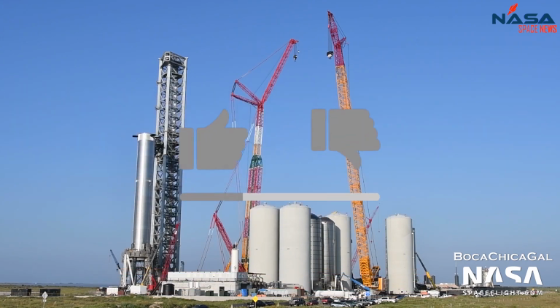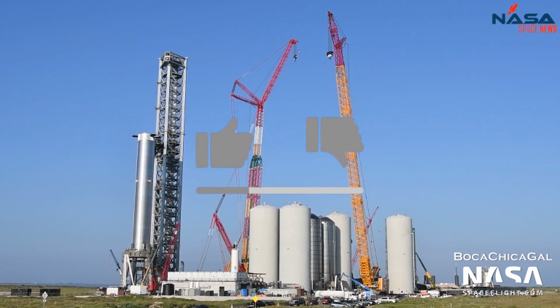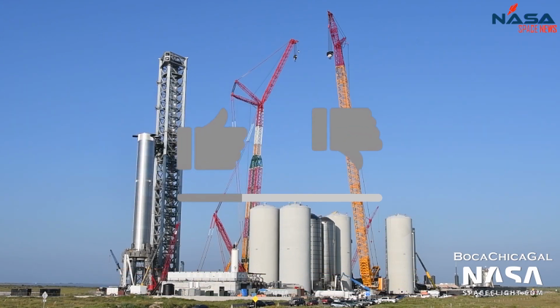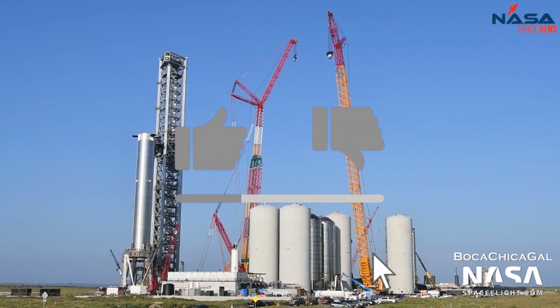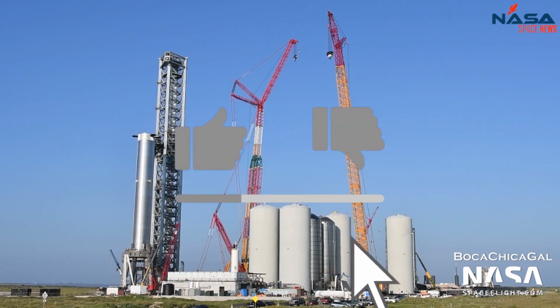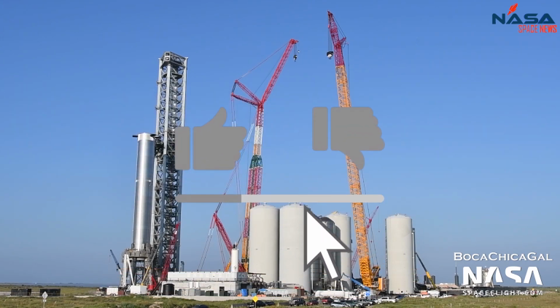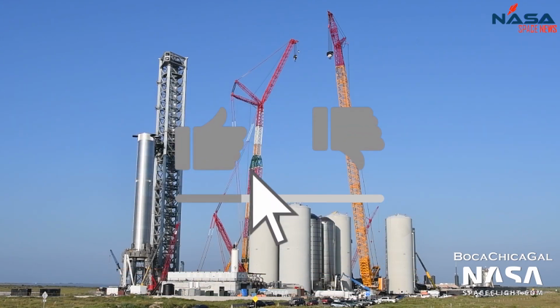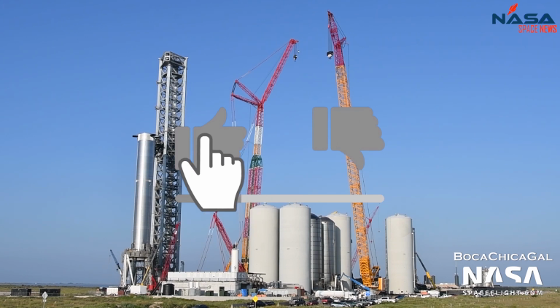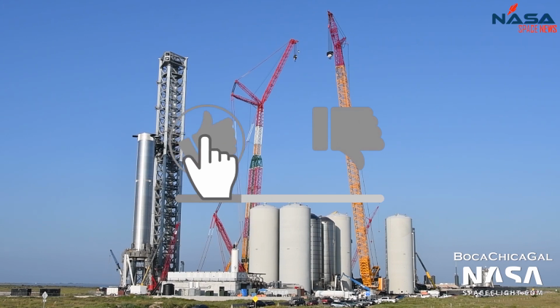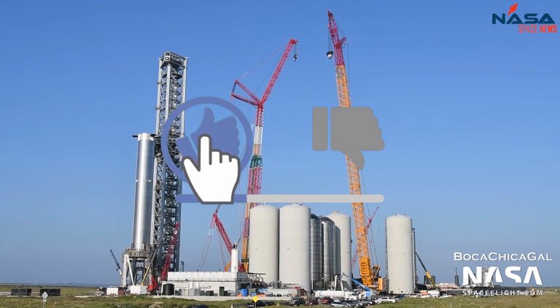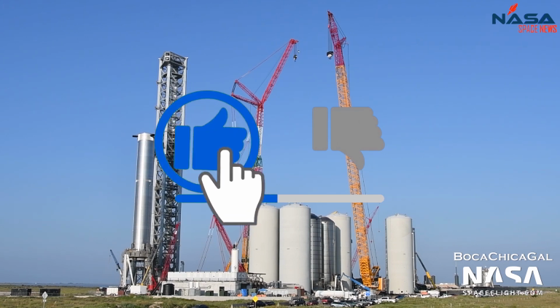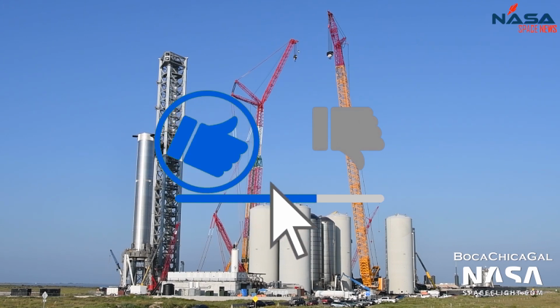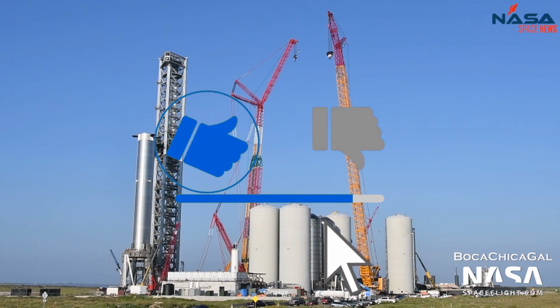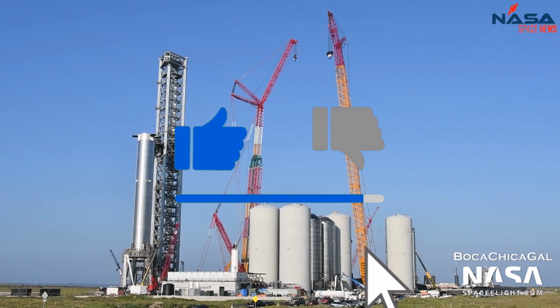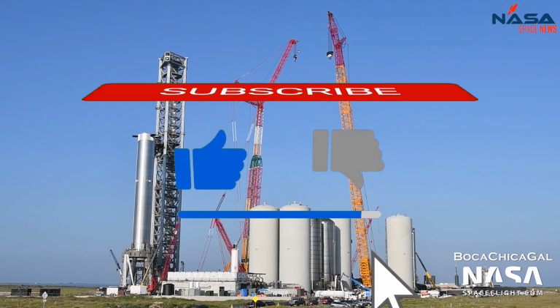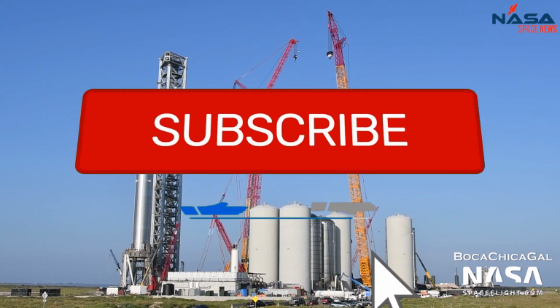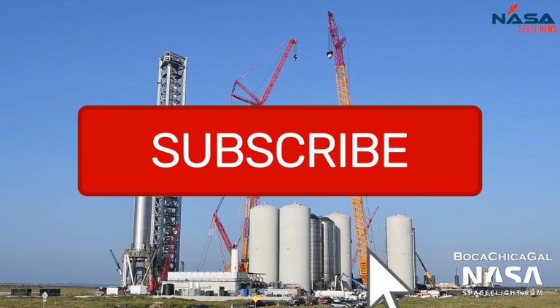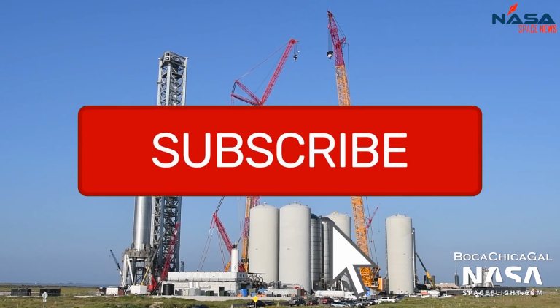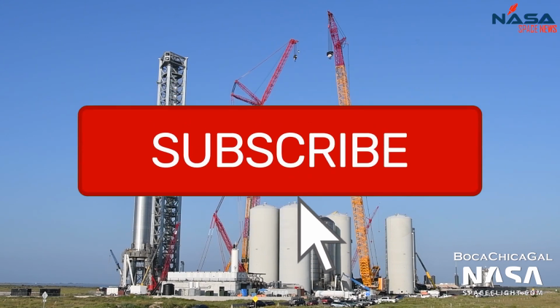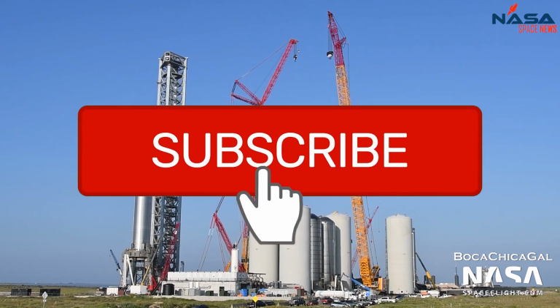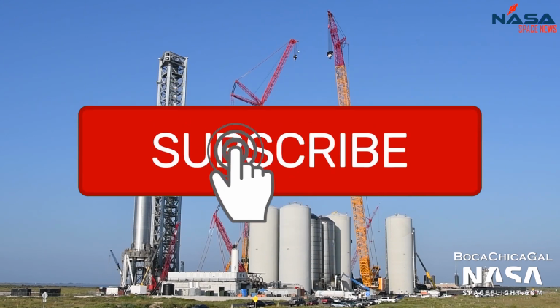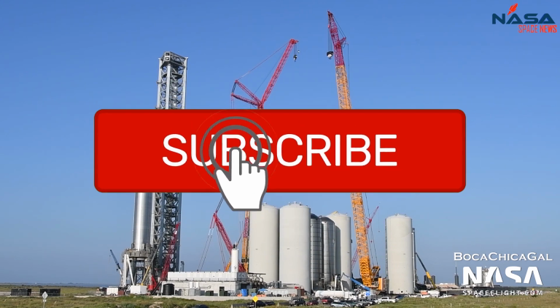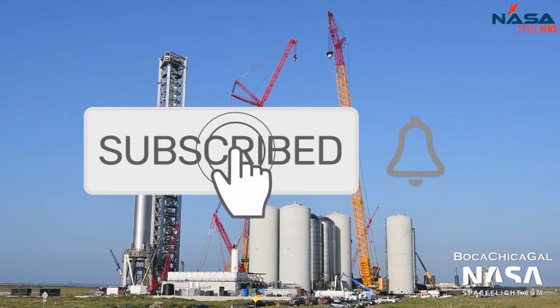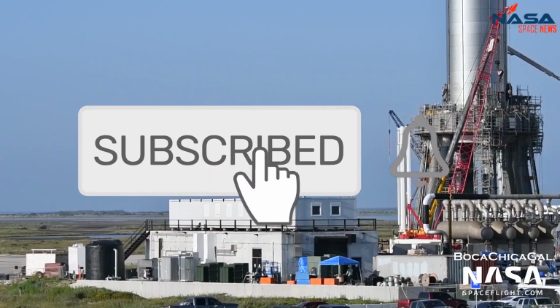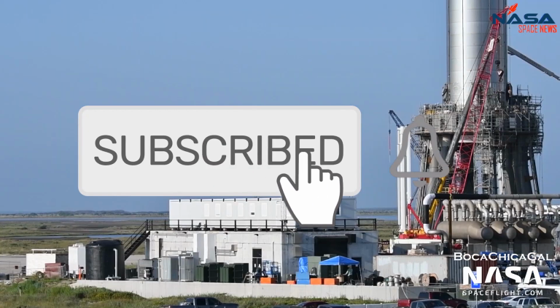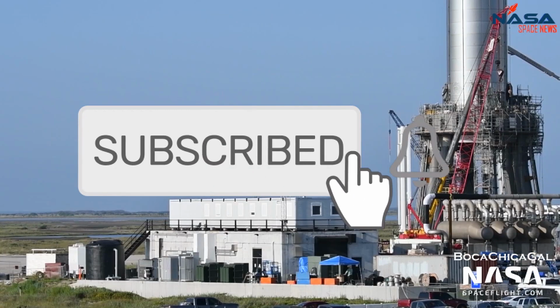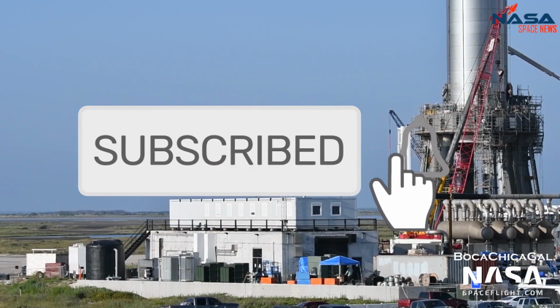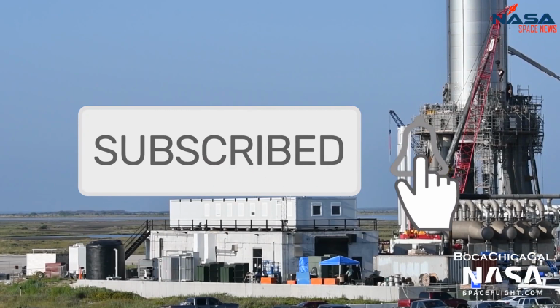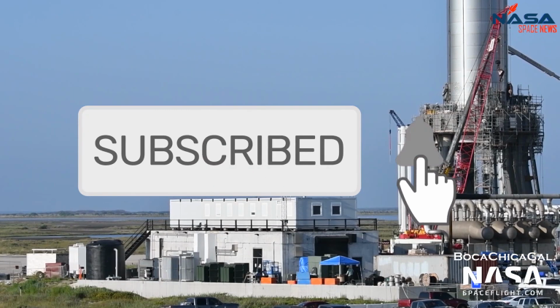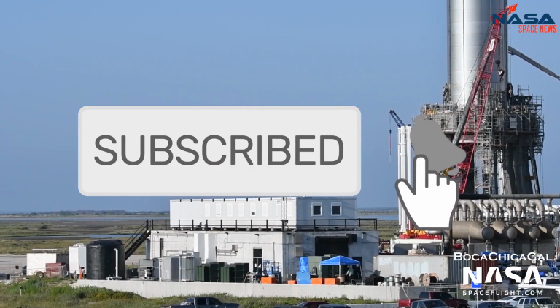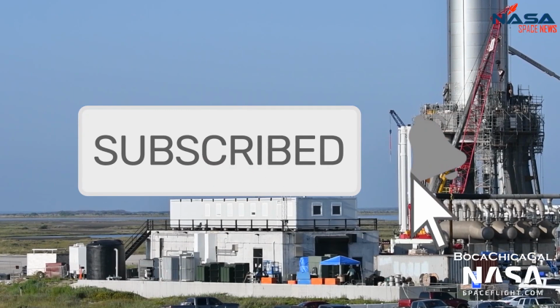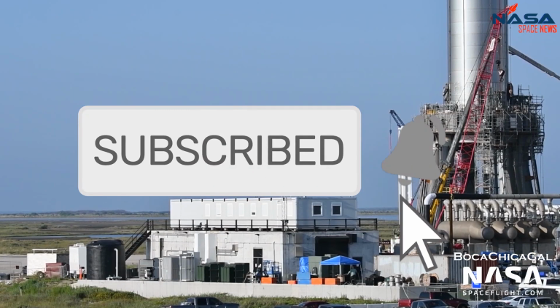That's it for today. Like, subscribe, and turn on the notification bell for all future updates.